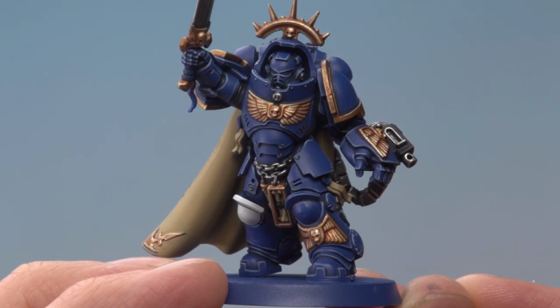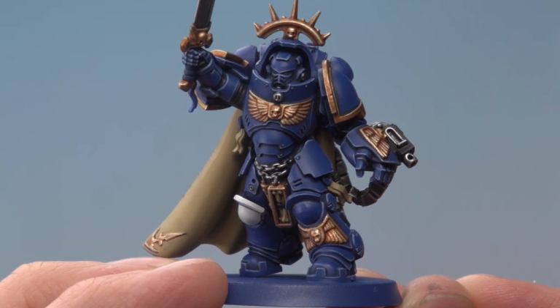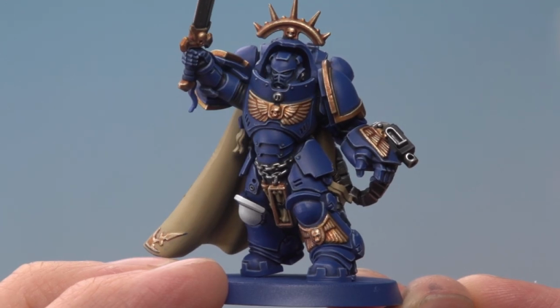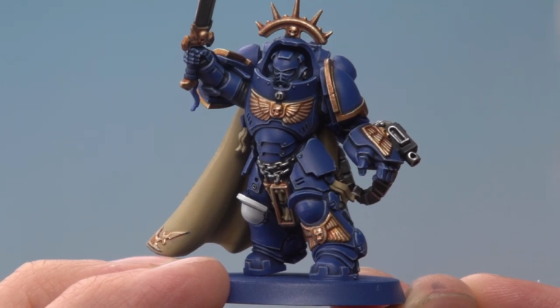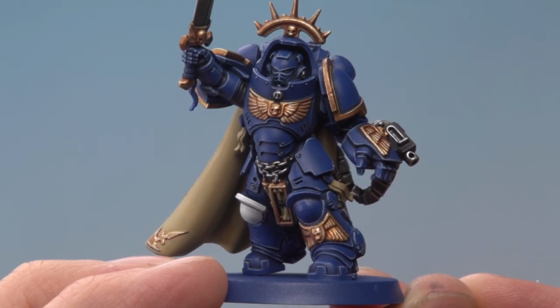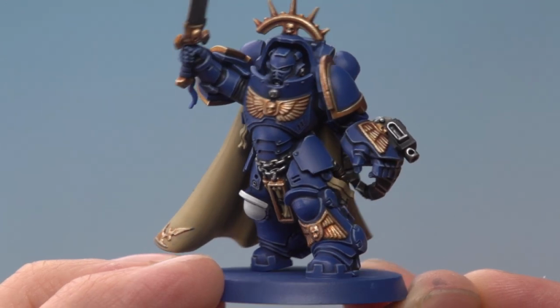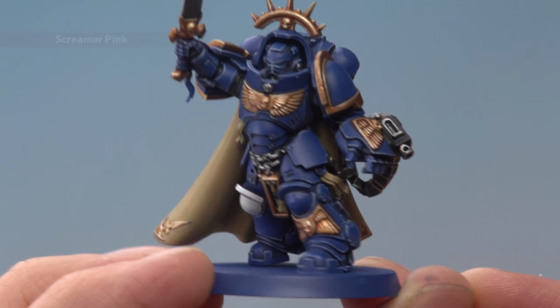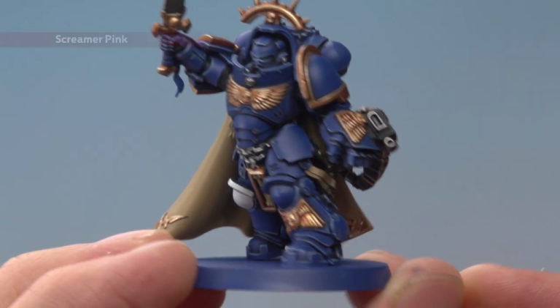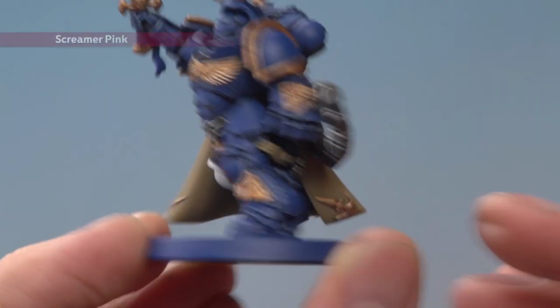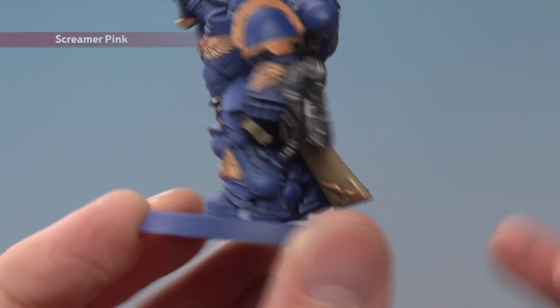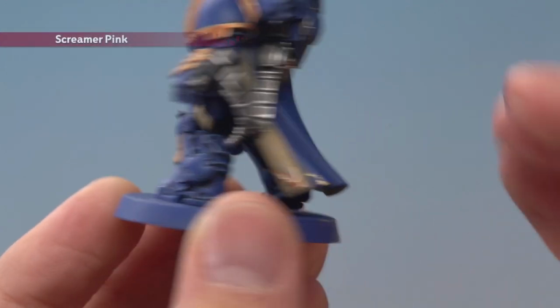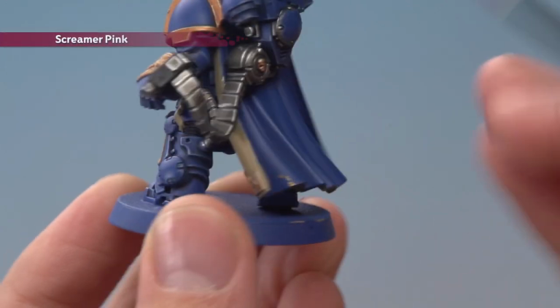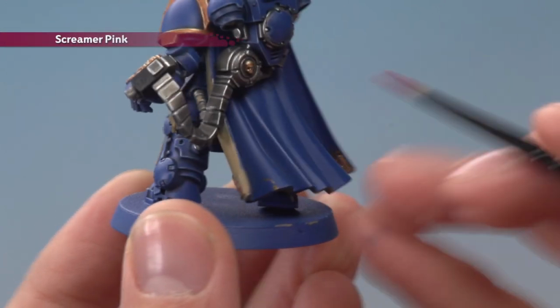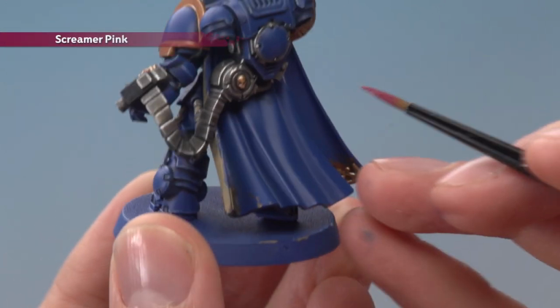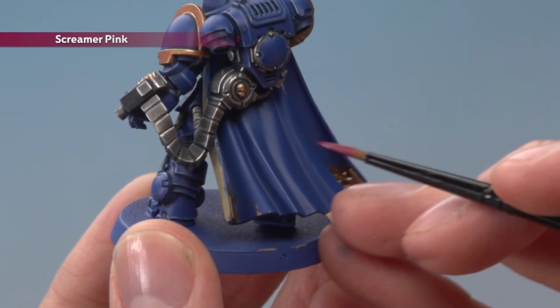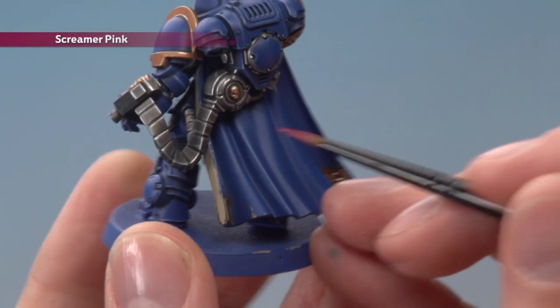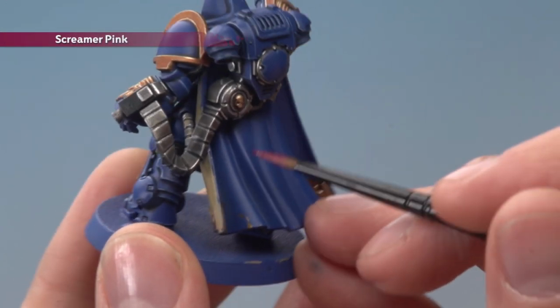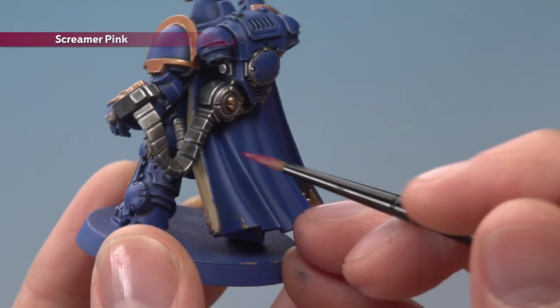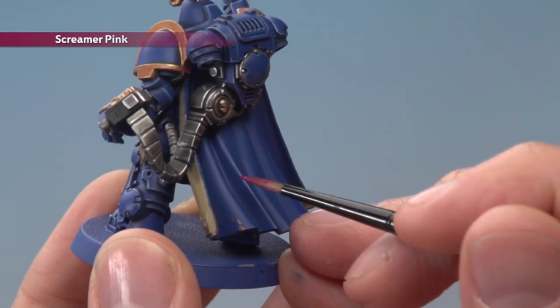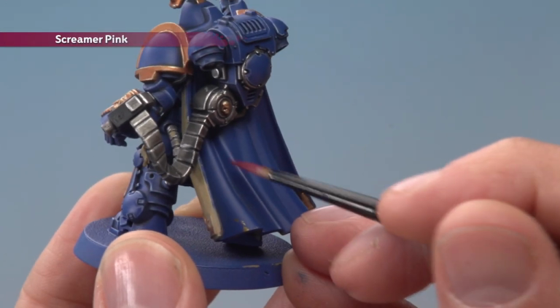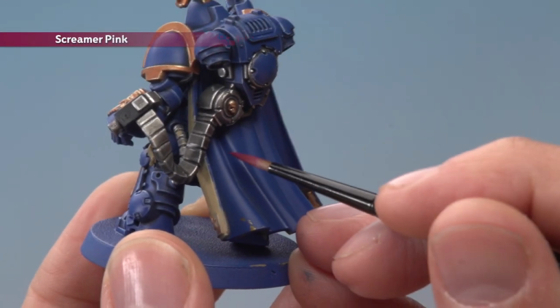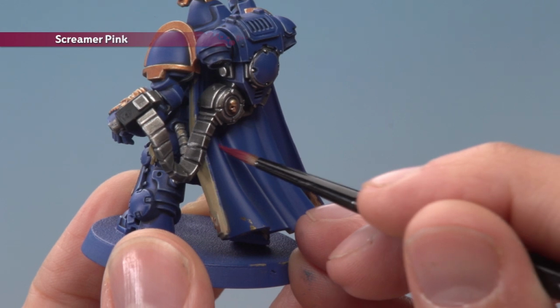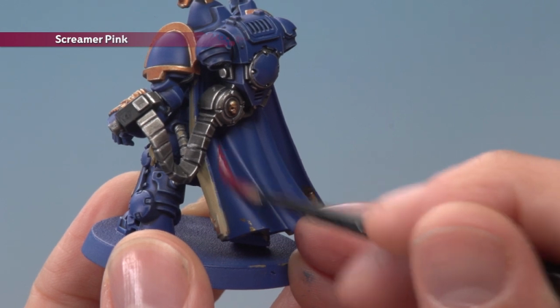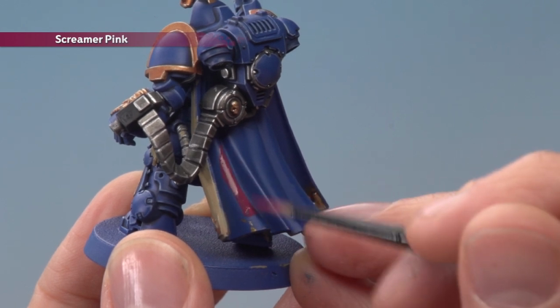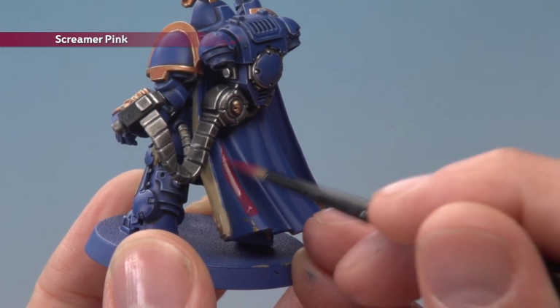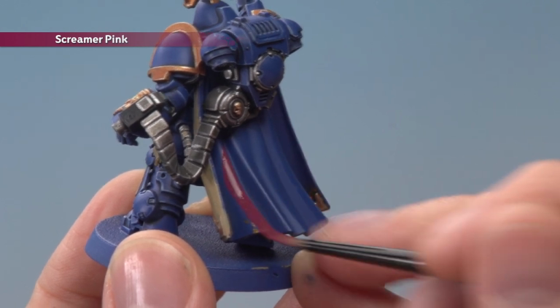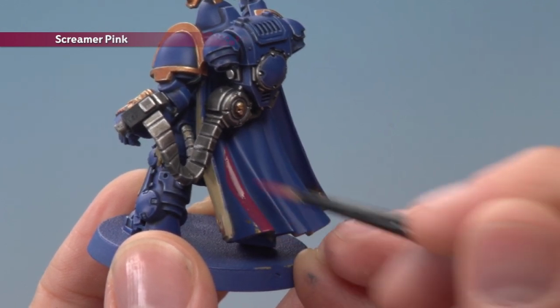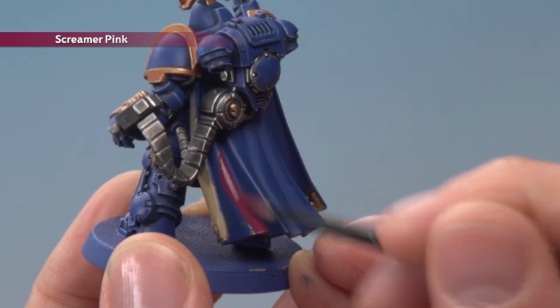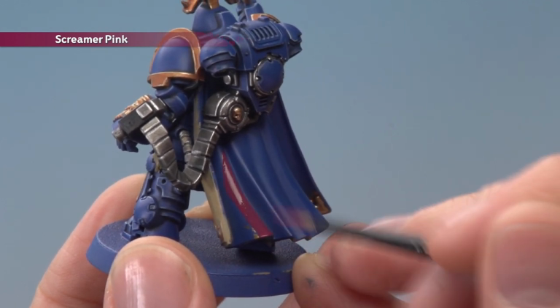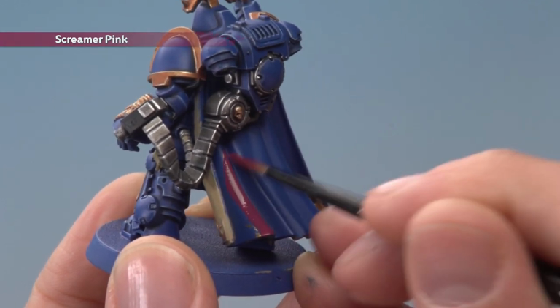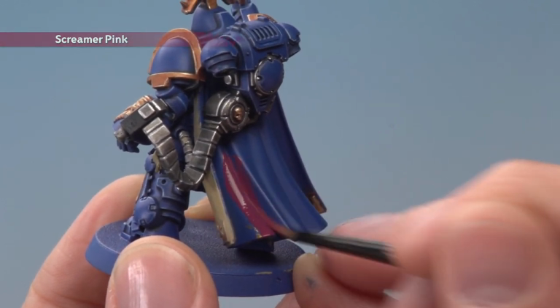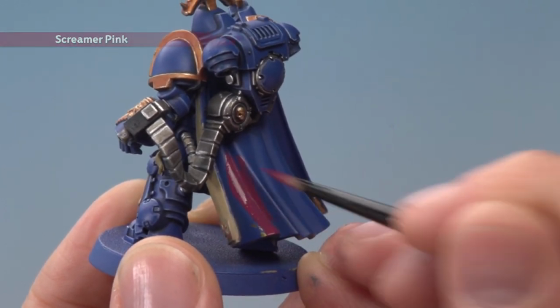With that done we're now ready for Screamer Pink — this is for the back of the cloak, the purity seal wax, and the grip of the sword.